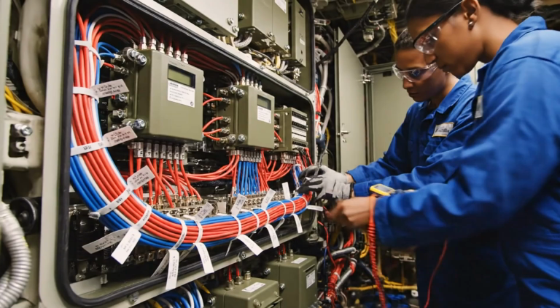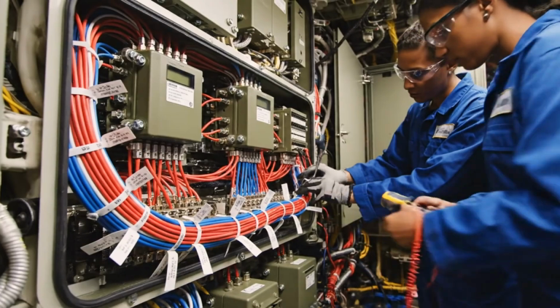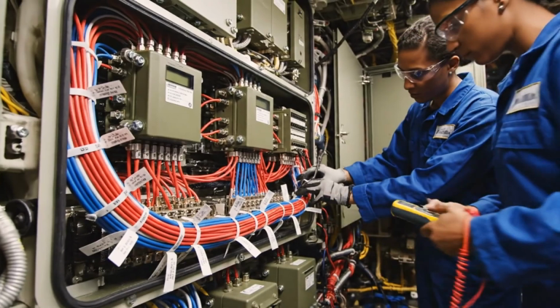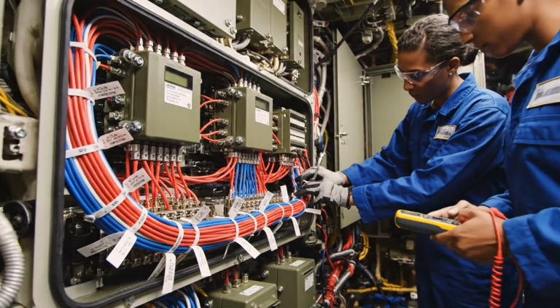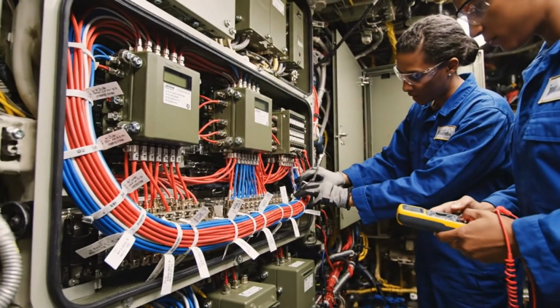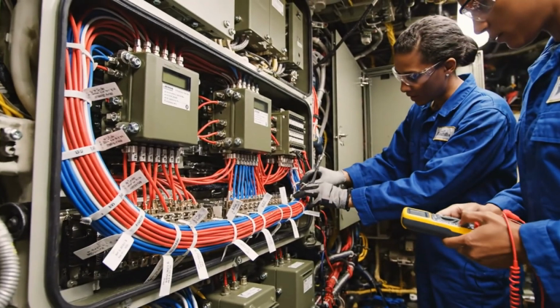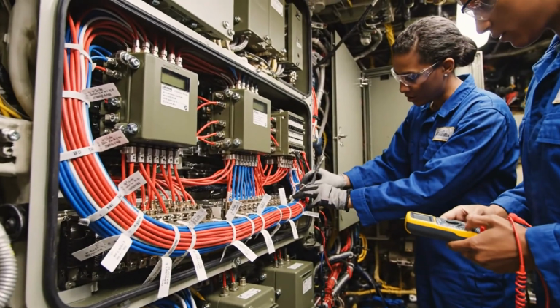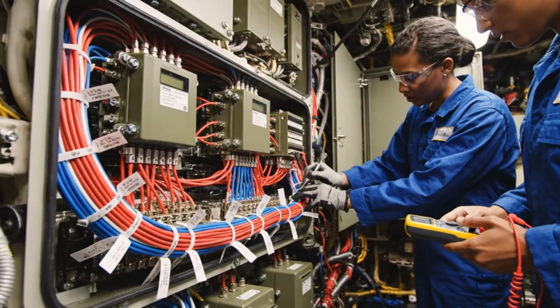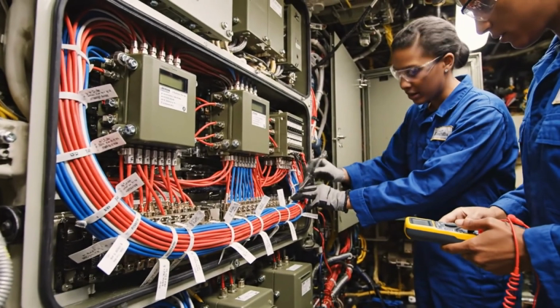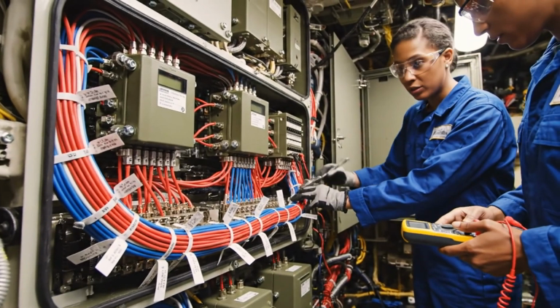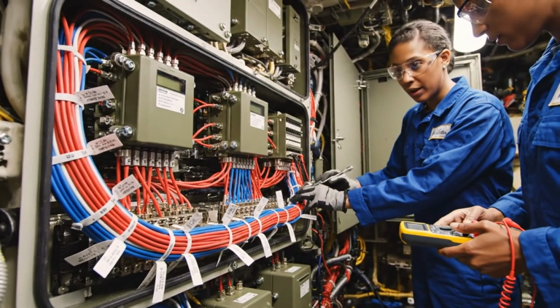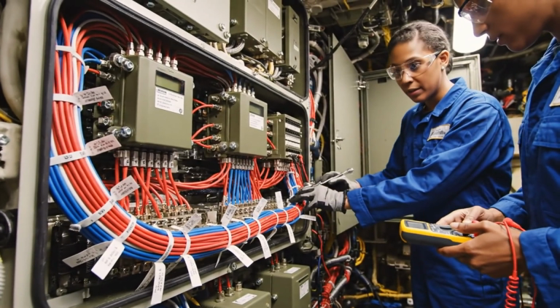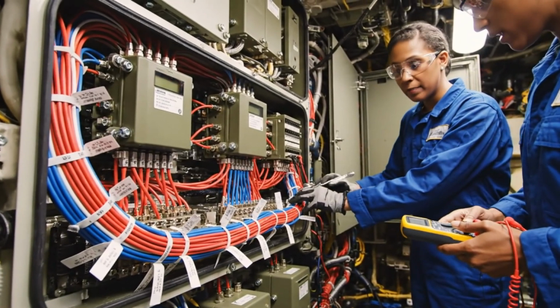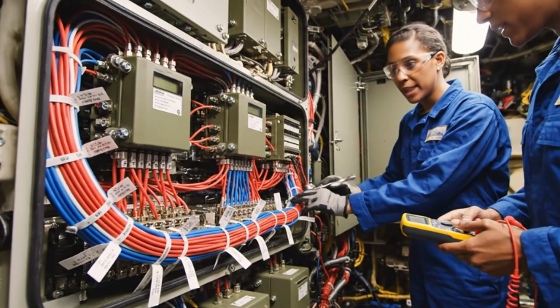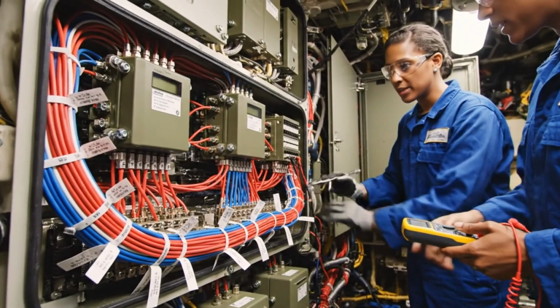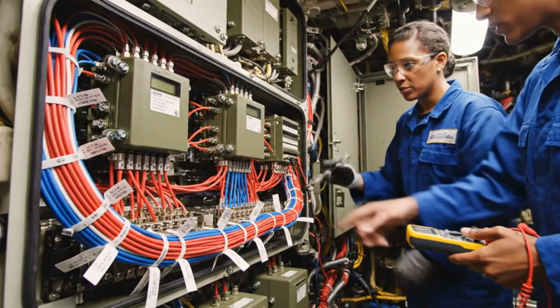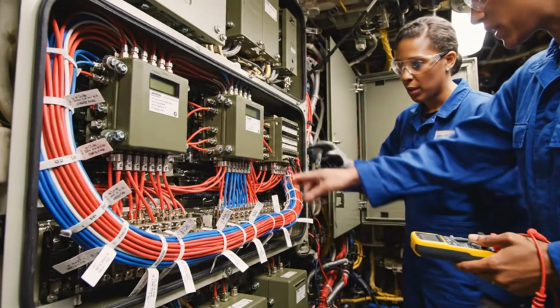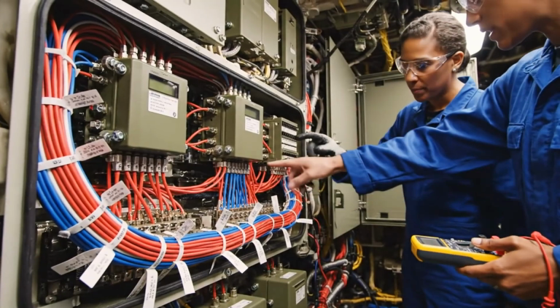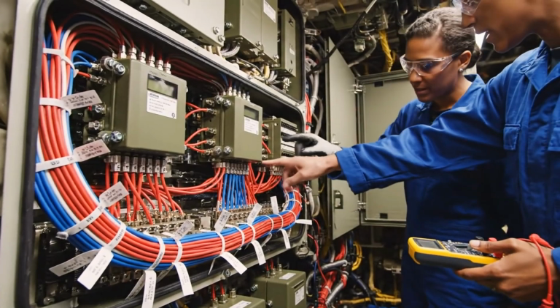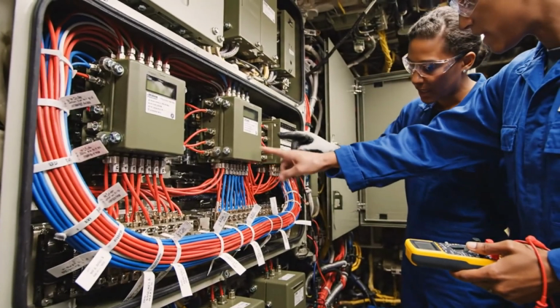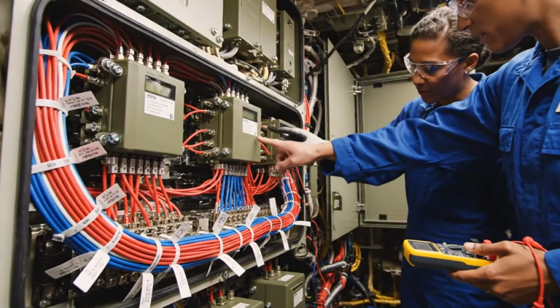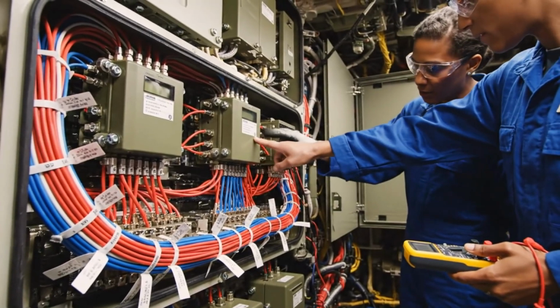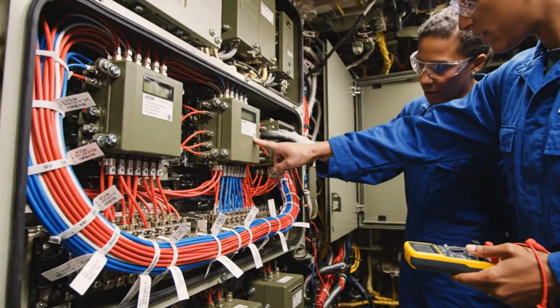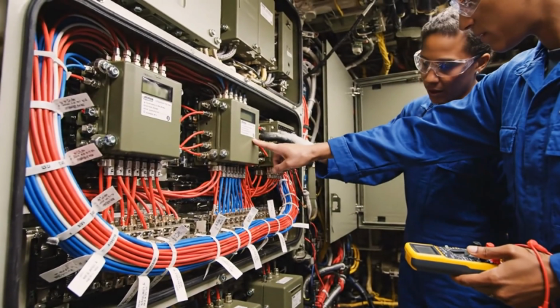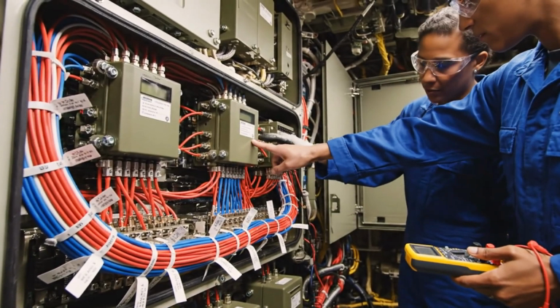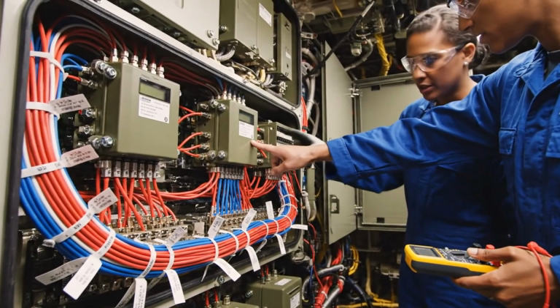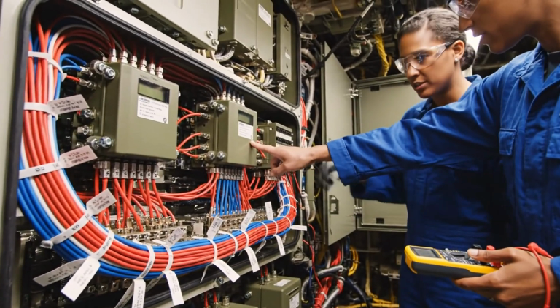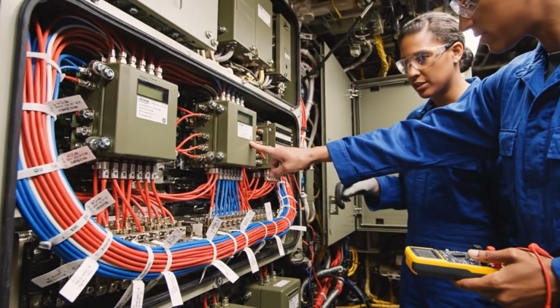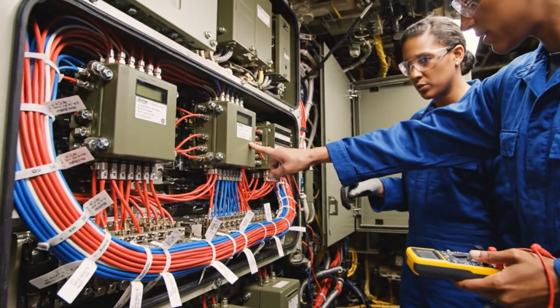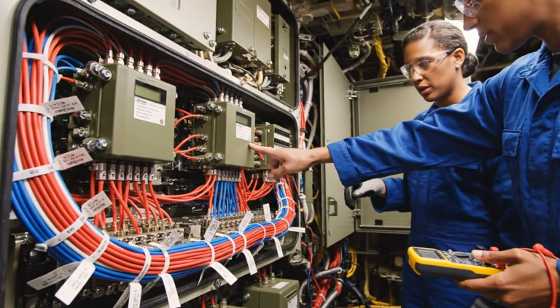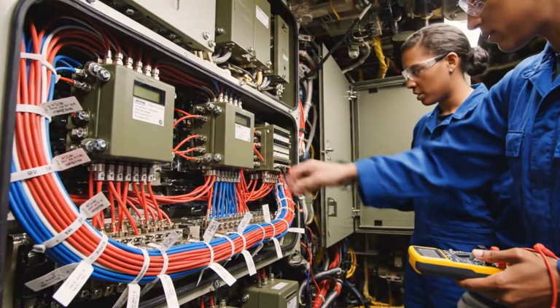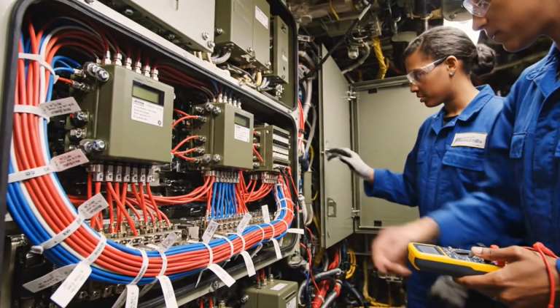Are these connections seated correctly? Yes. All pins accounted for and the resistance is within tolerance.